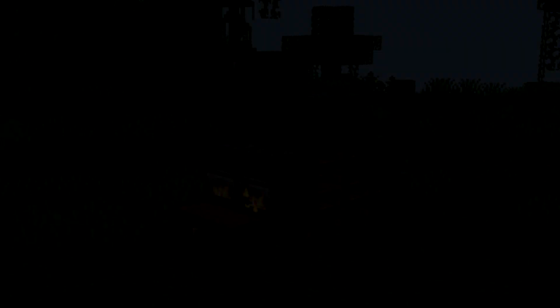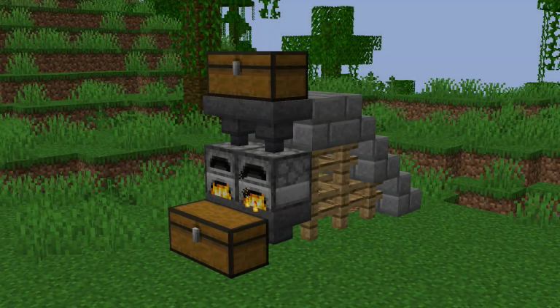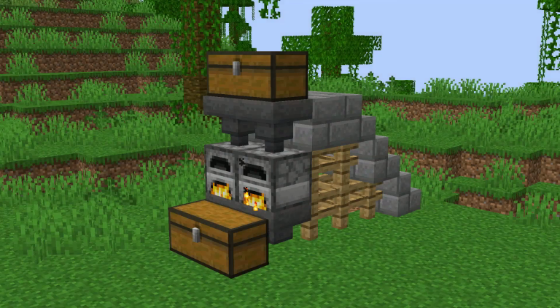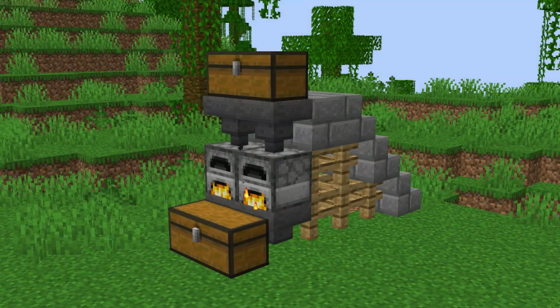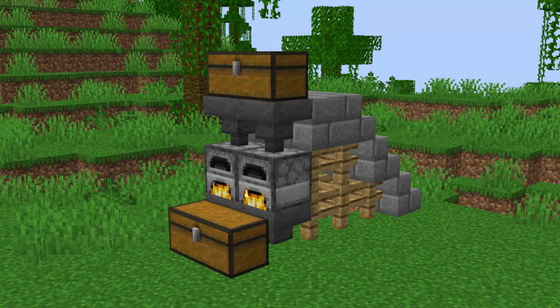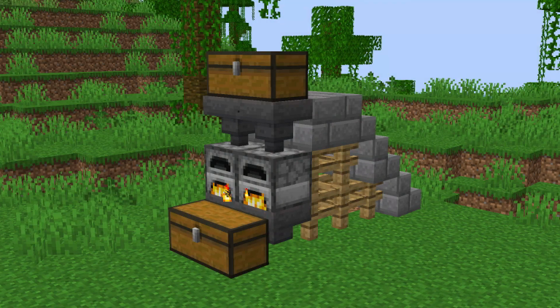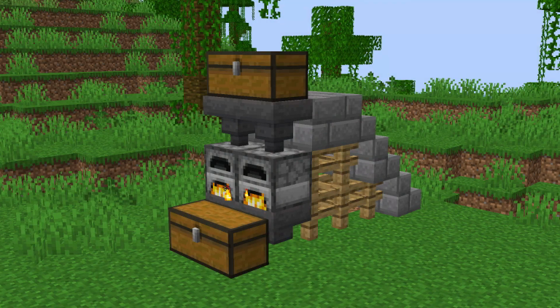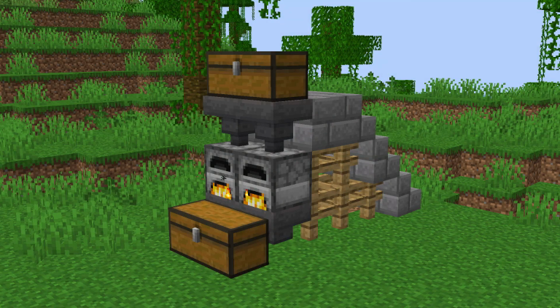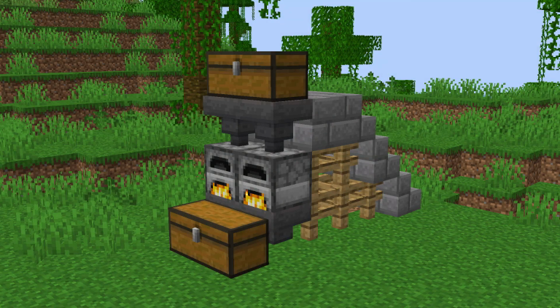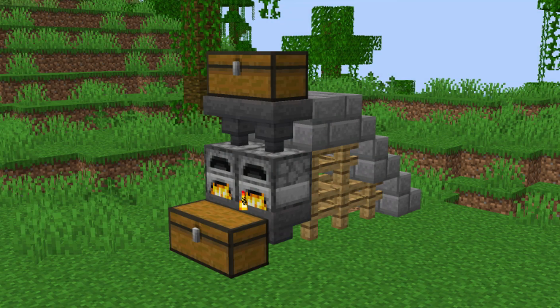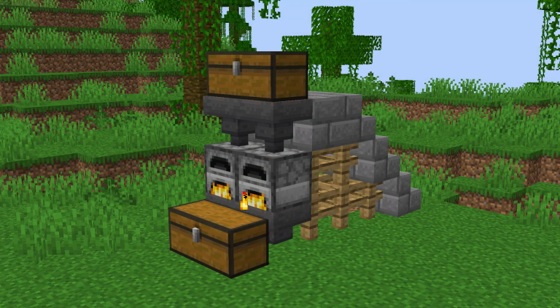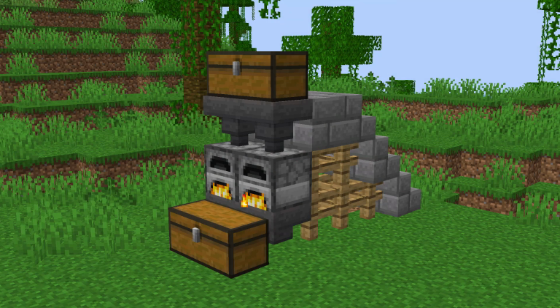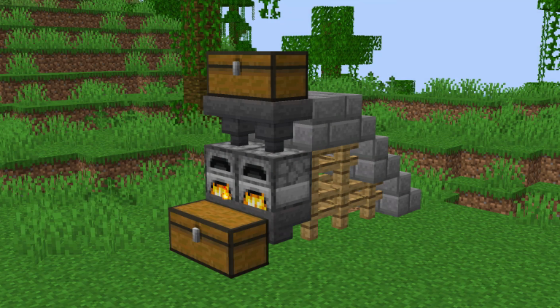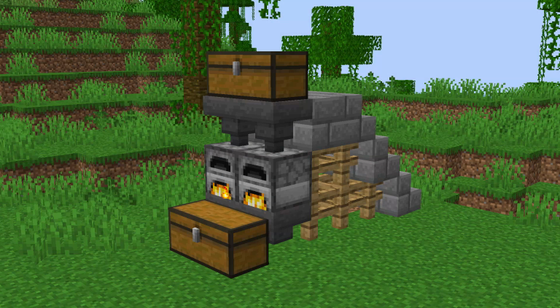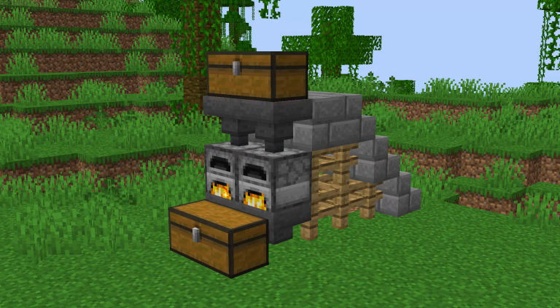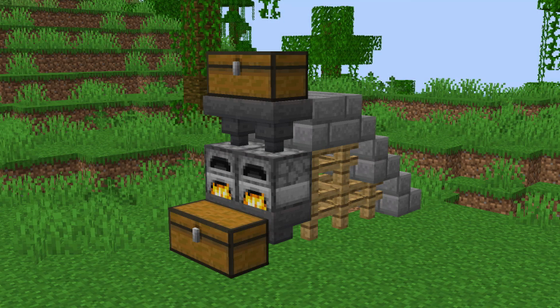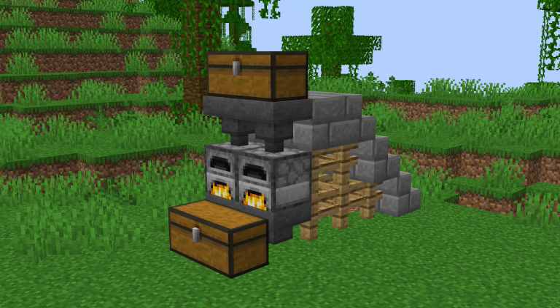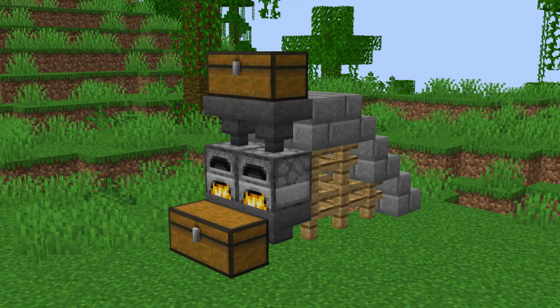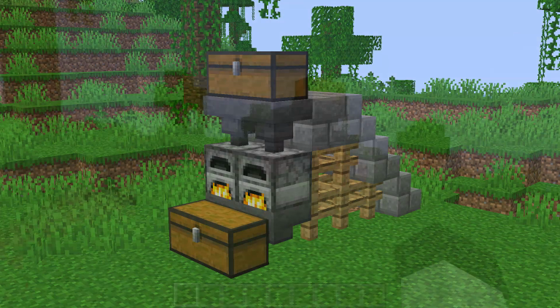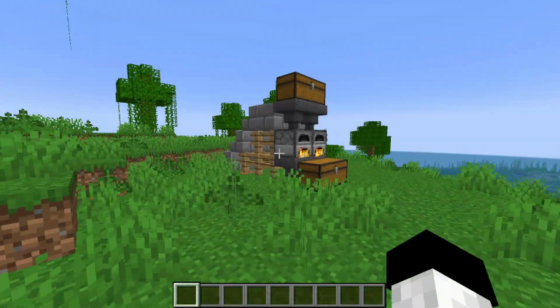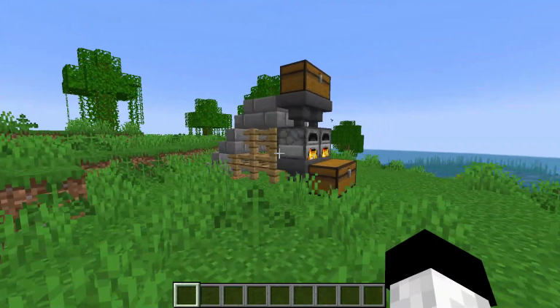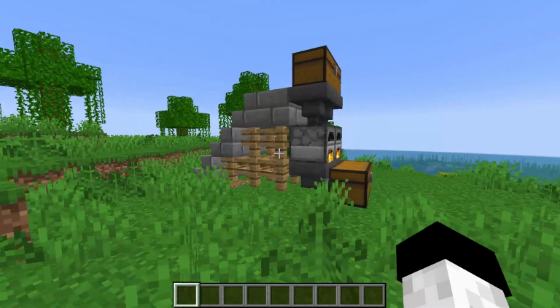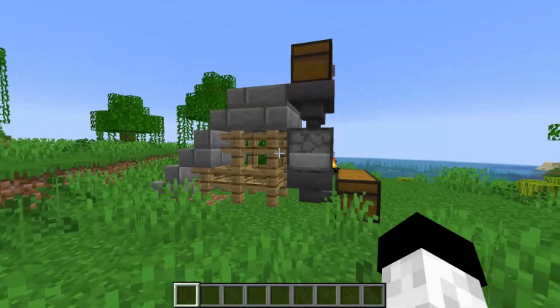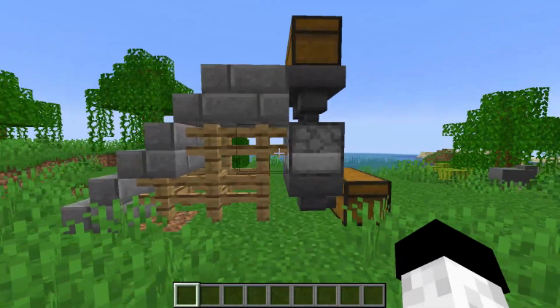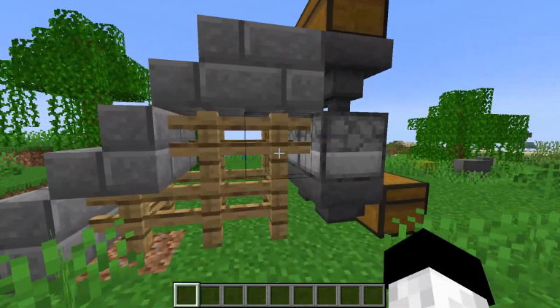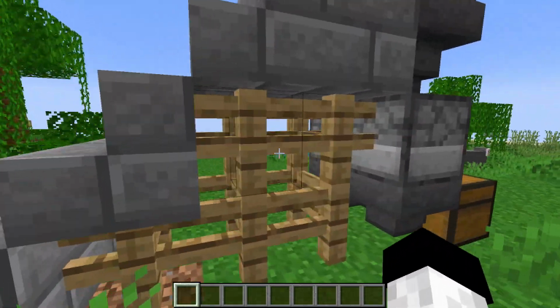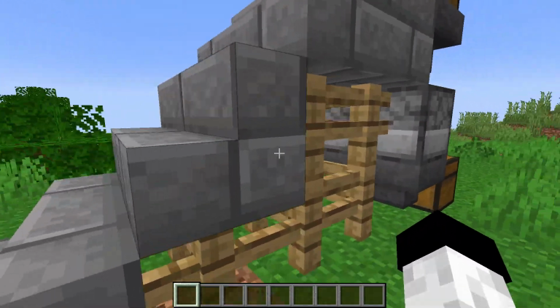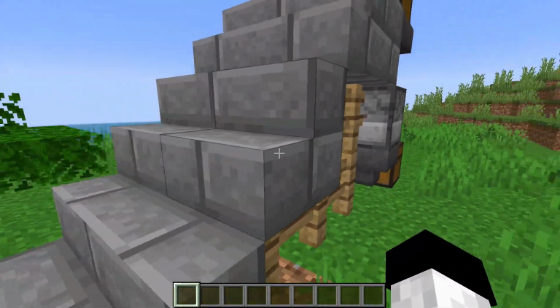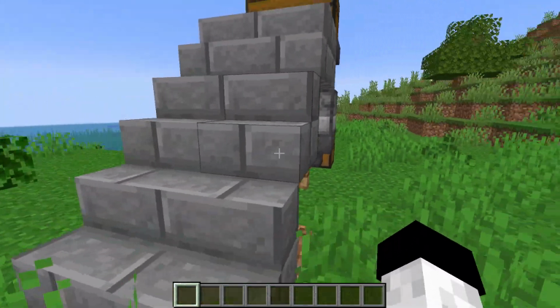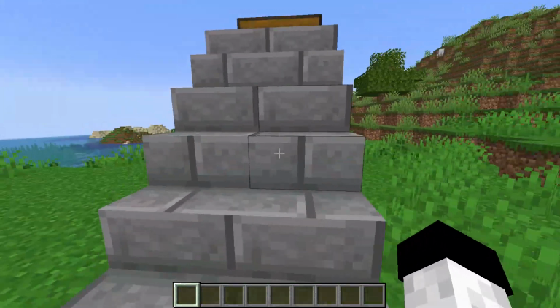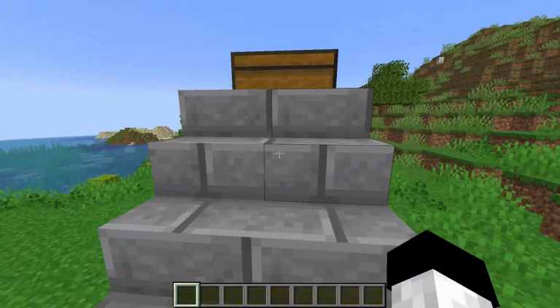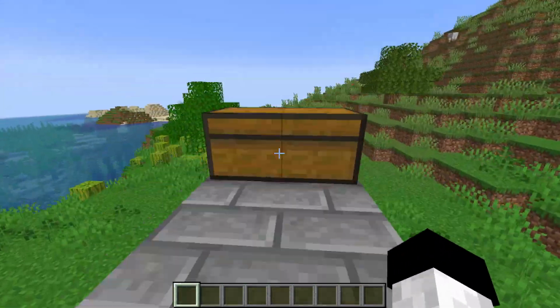So this is a simple design for an automatic smelter that I thought I'd share with you. It uses four chests, four hoppers and two furnaces.